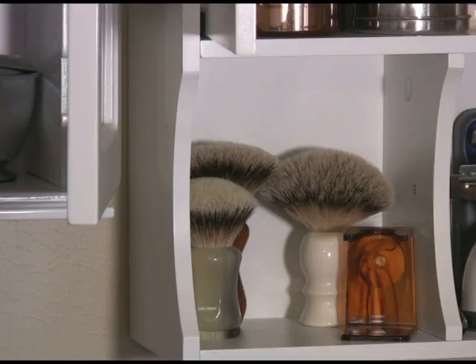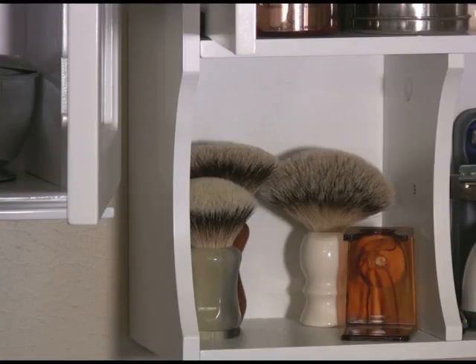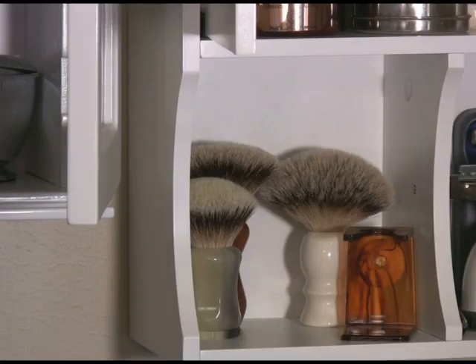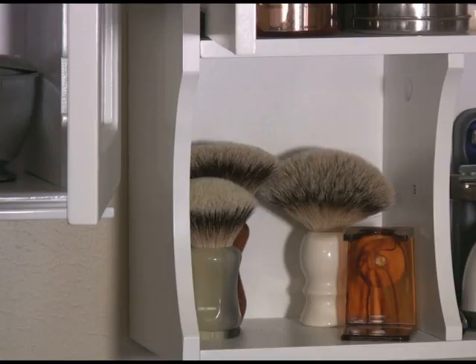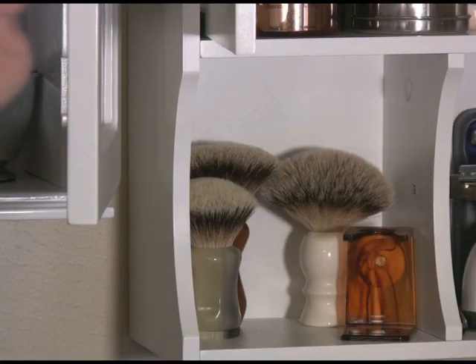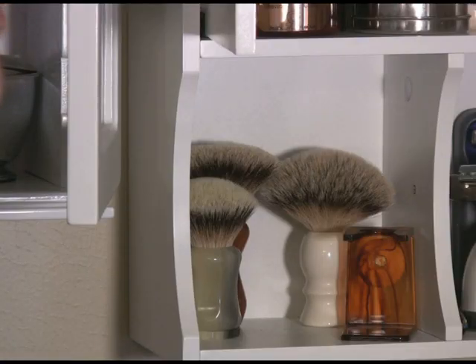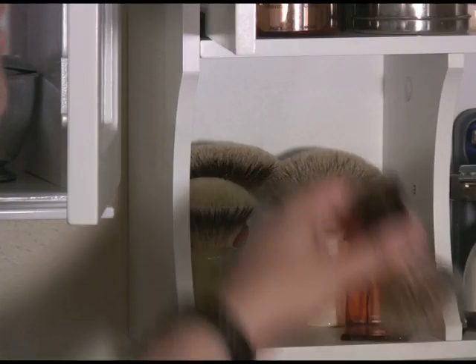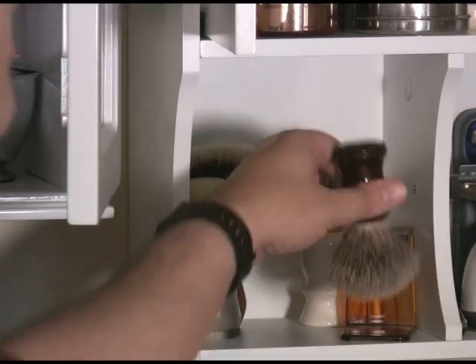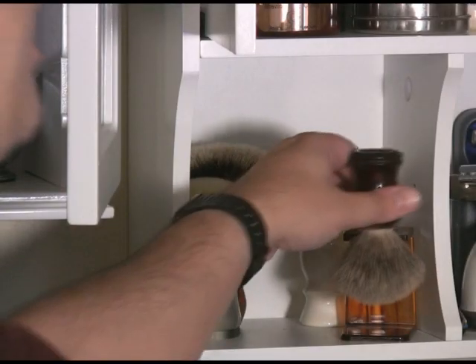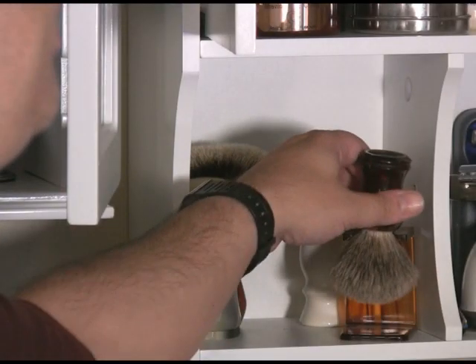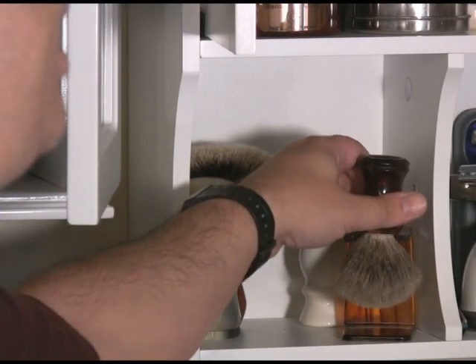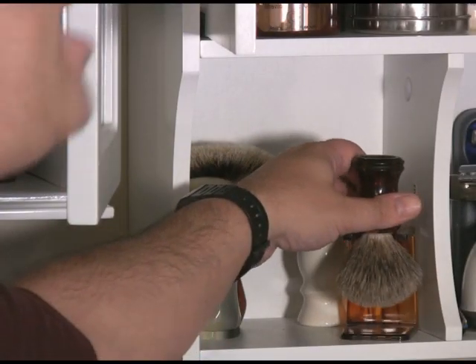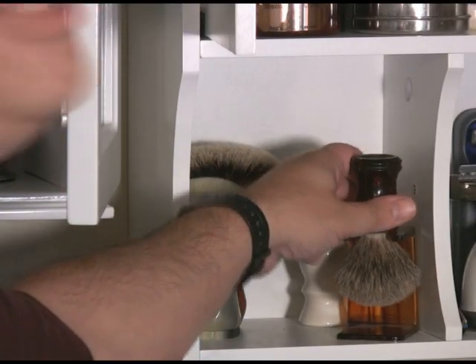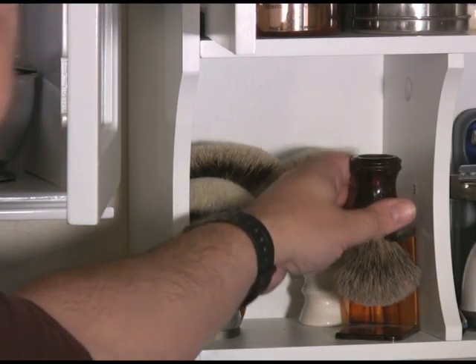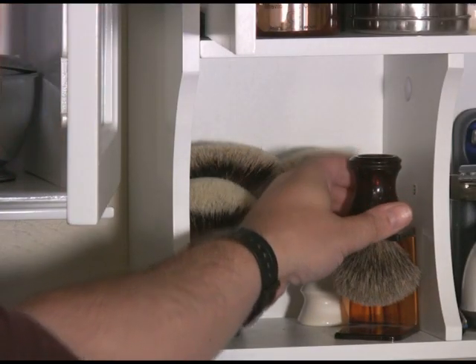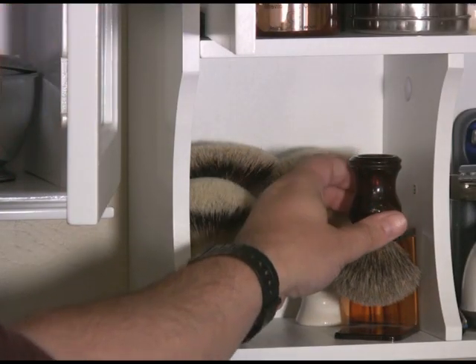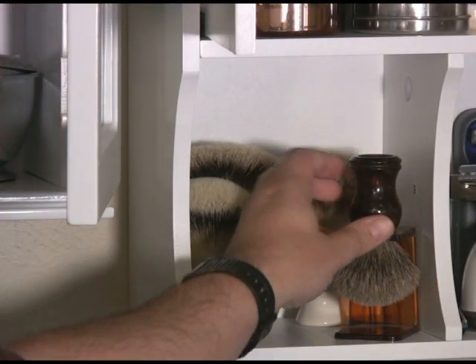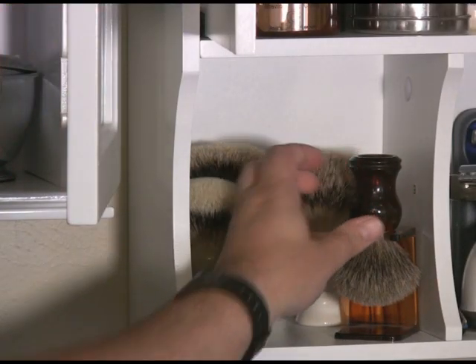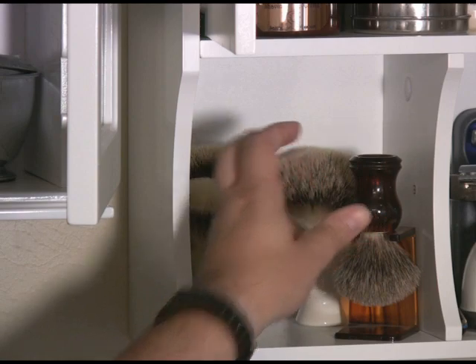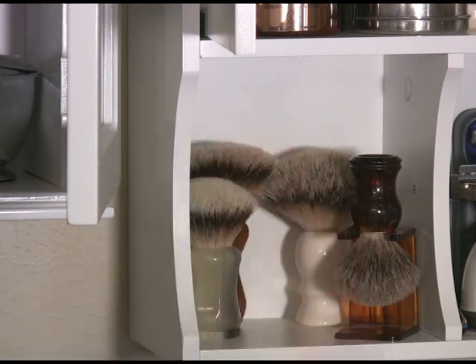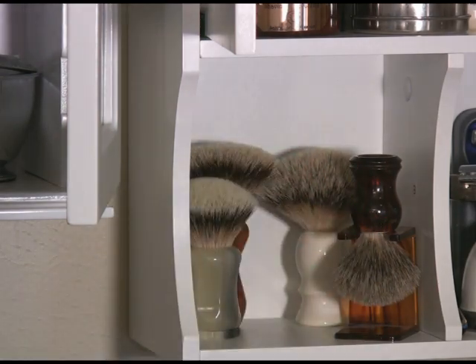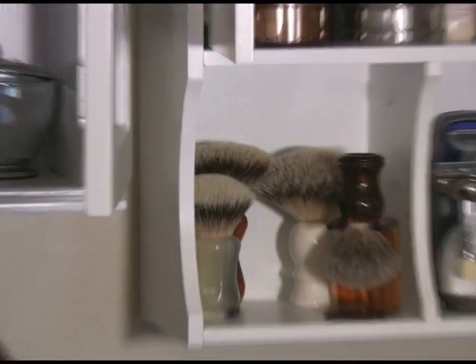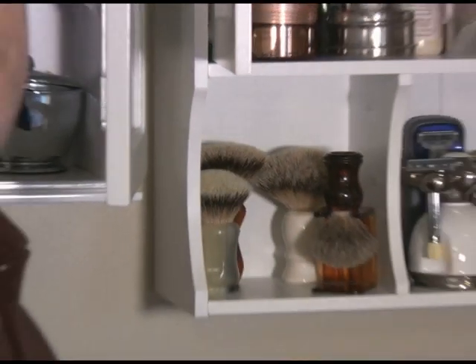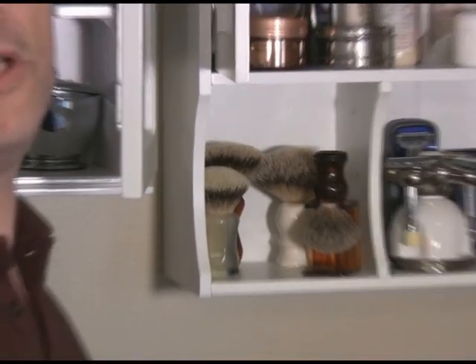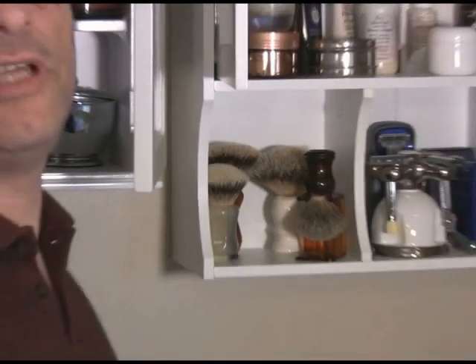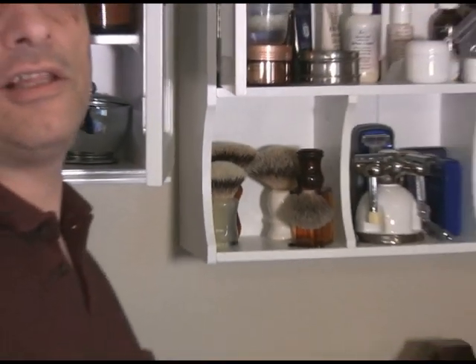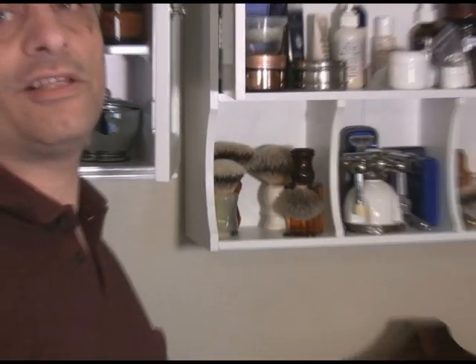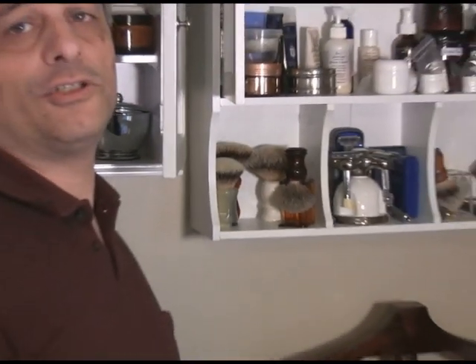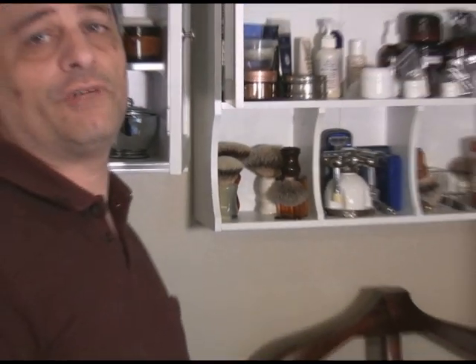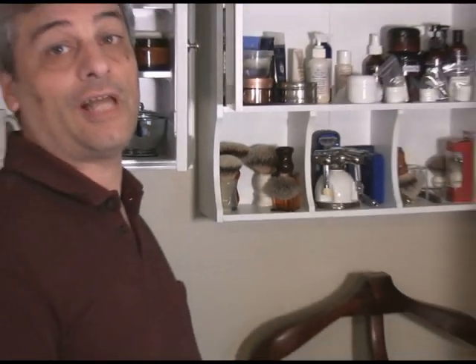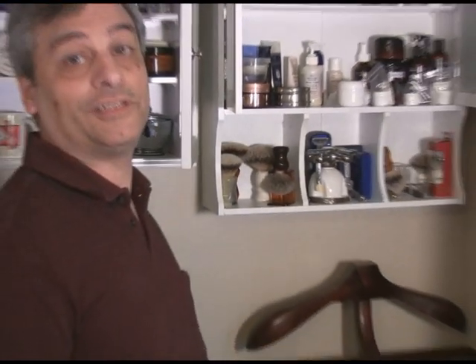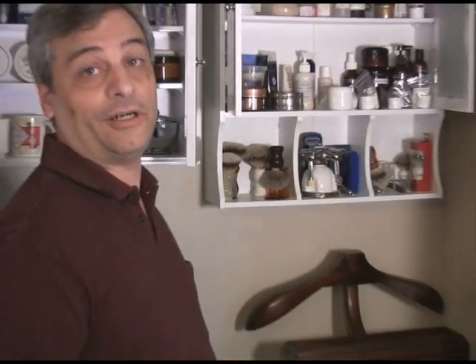If you can't keep your brush on the counter, at least put it in some area that has some air circulation, like this louvered closet here.